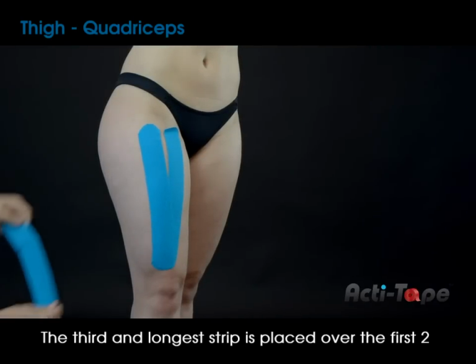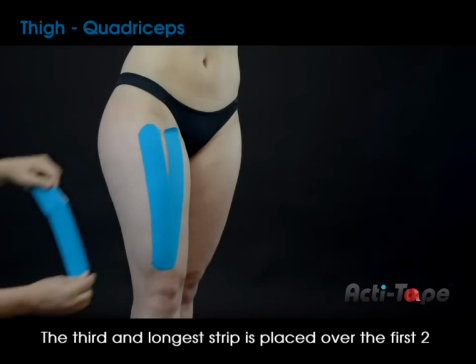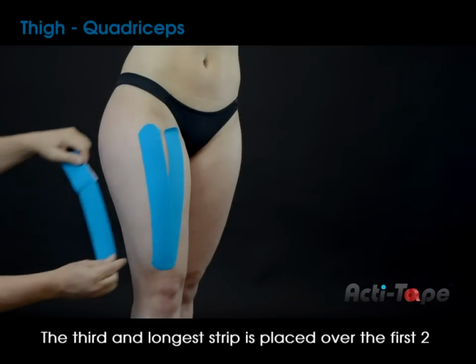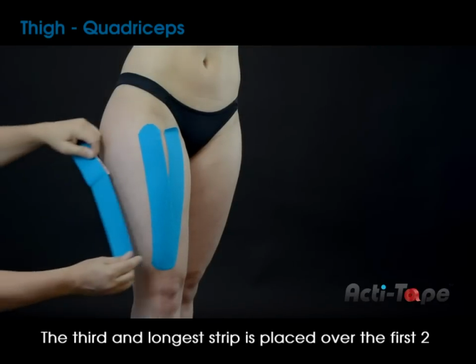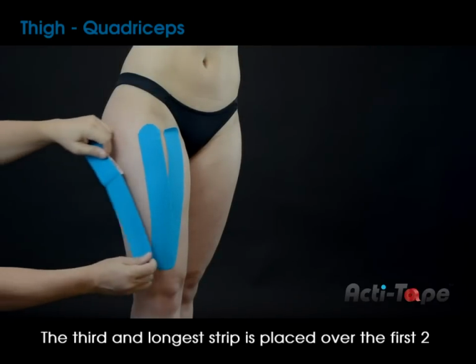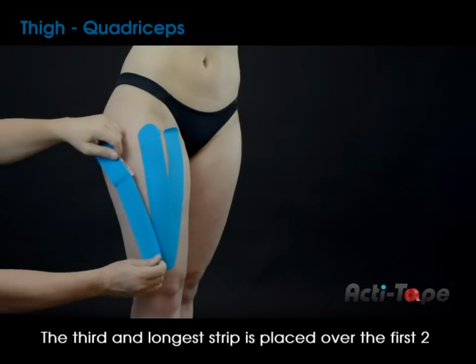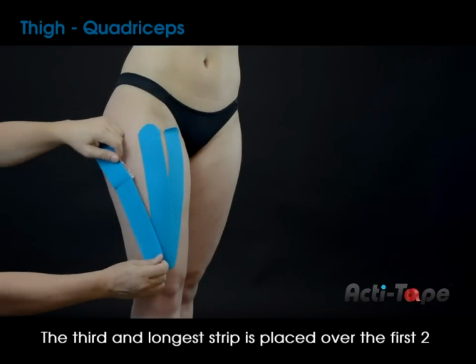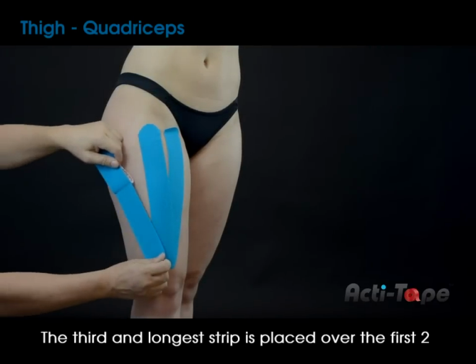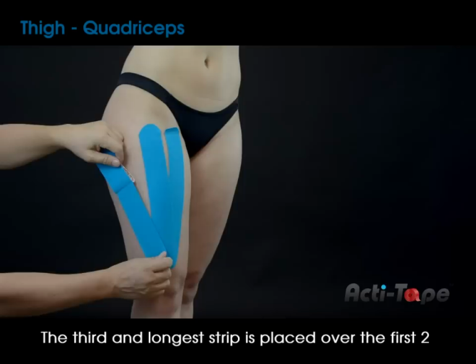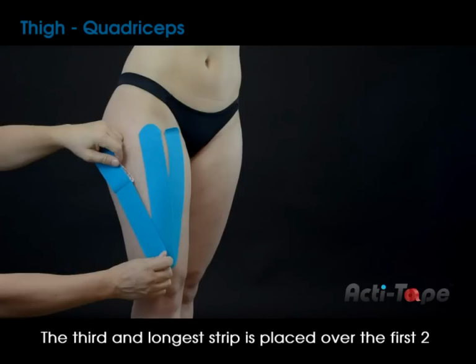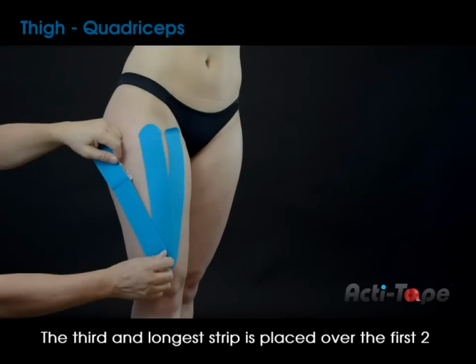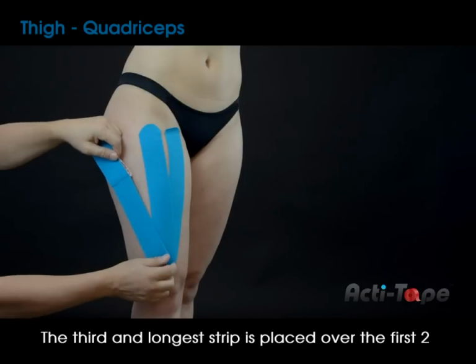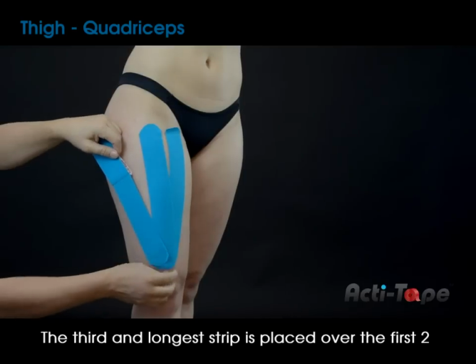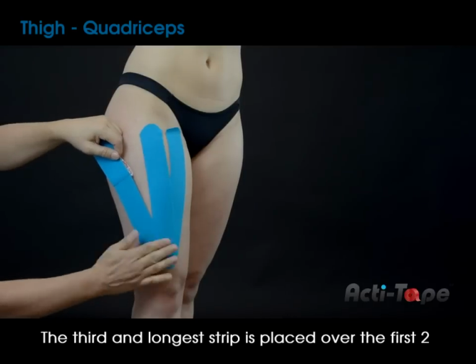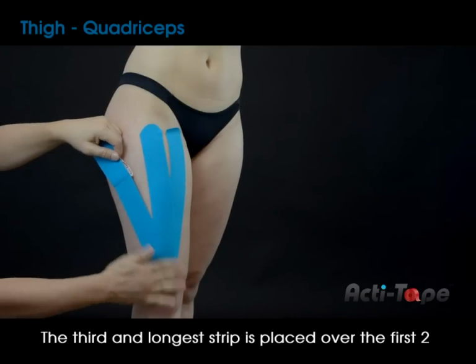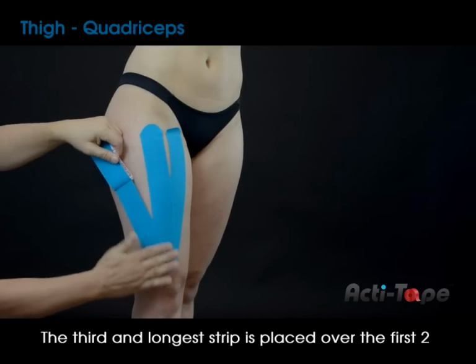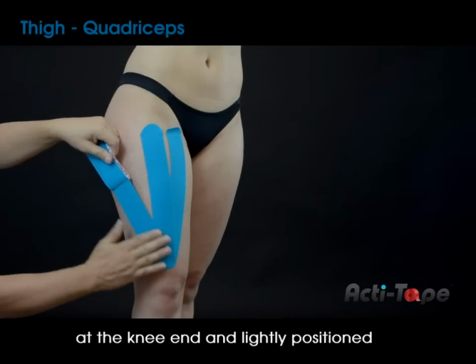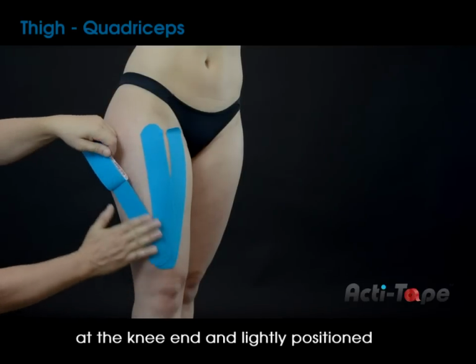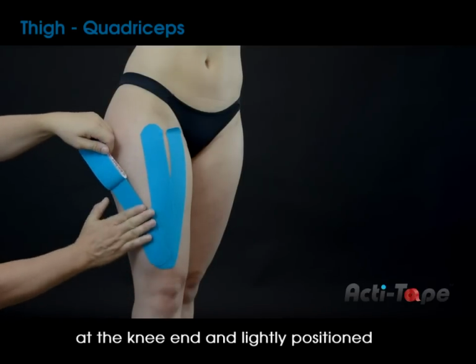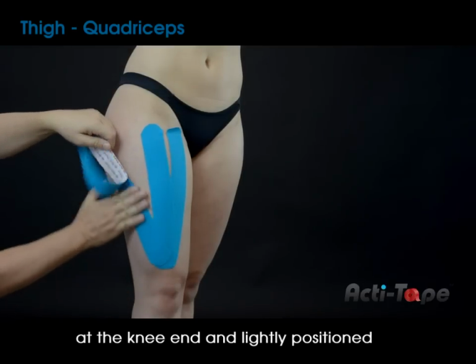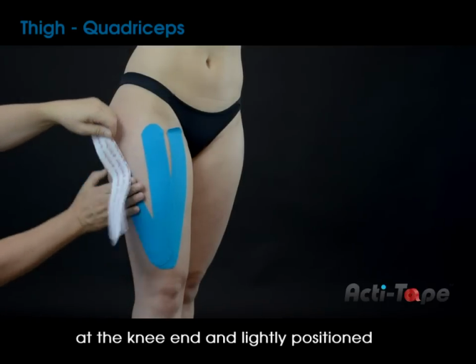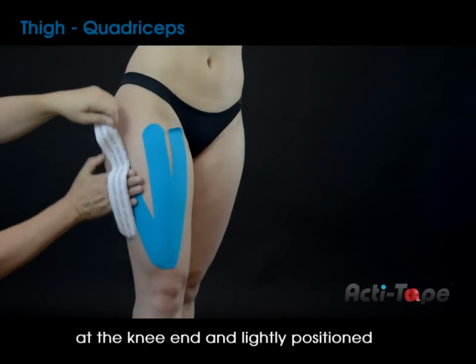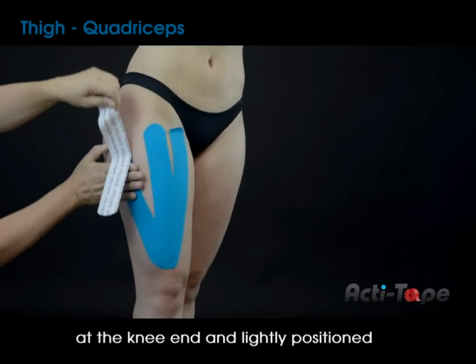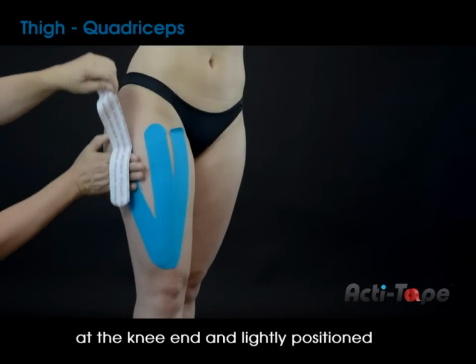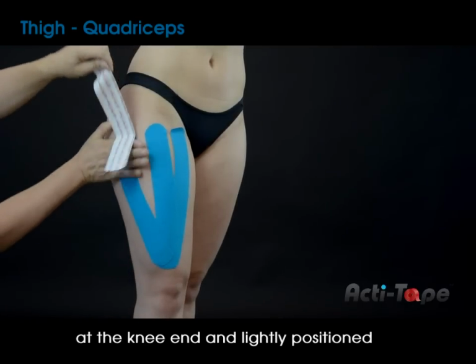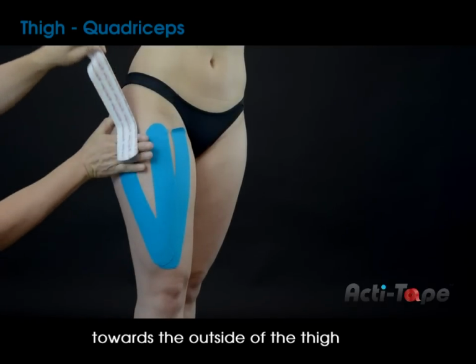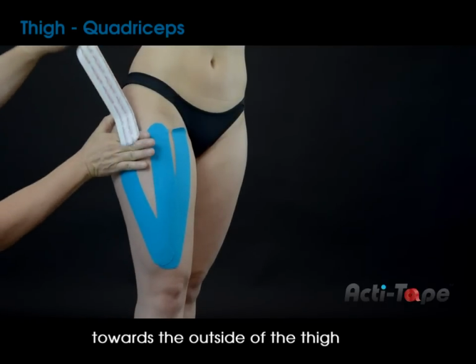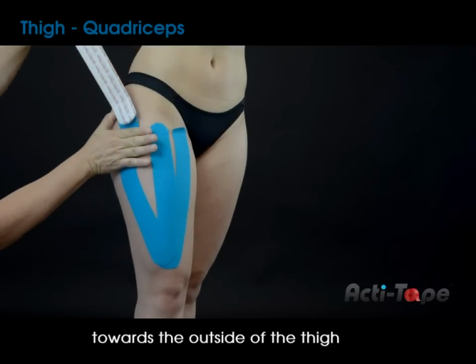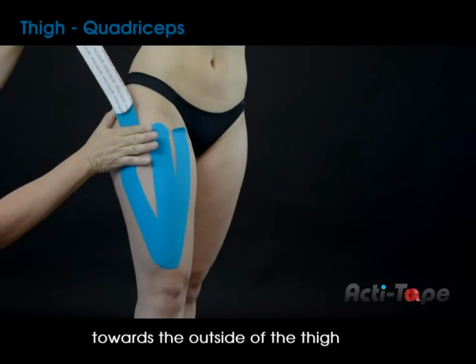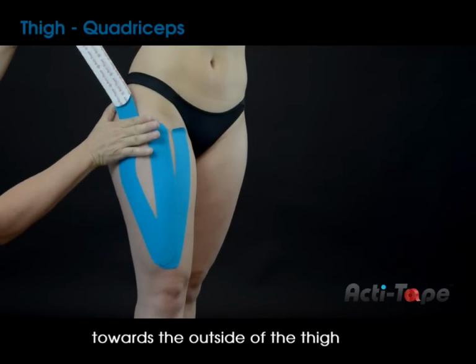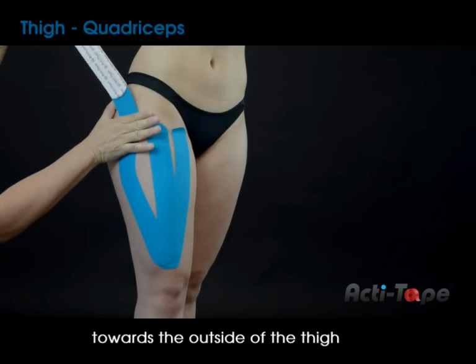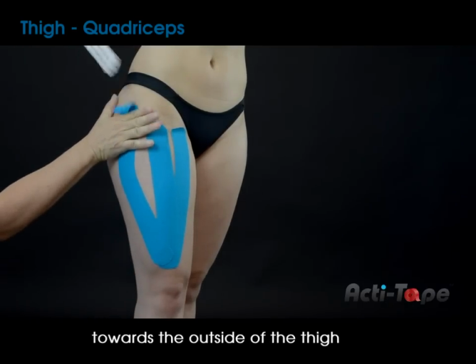The third and longer strip is placed over the first two at the knee end and lightly positioned towards the outside of the thigh.